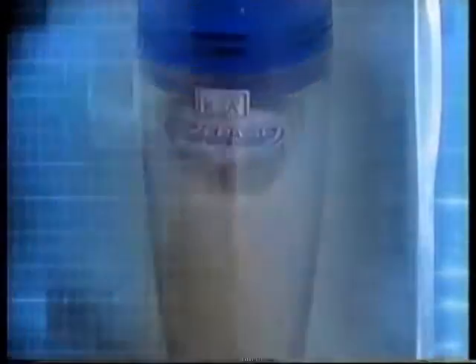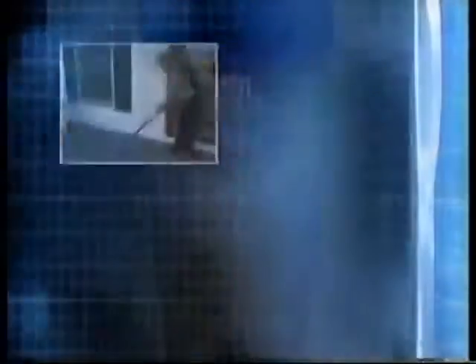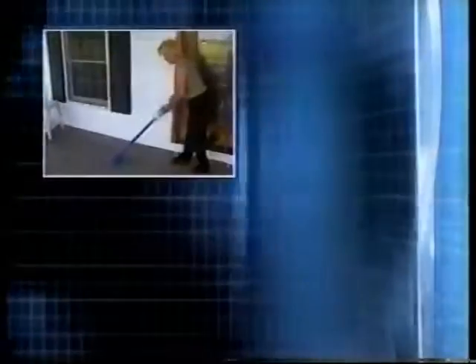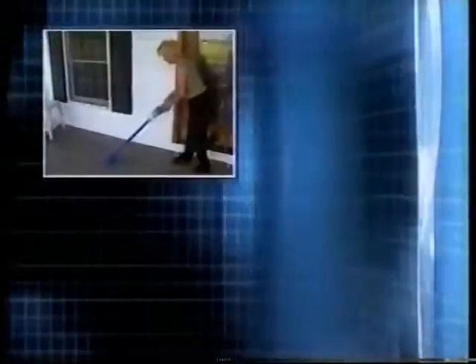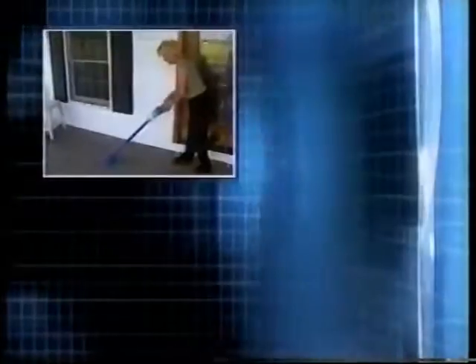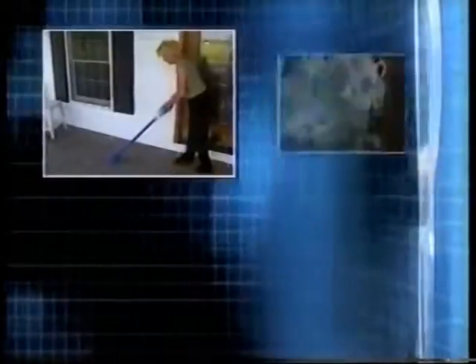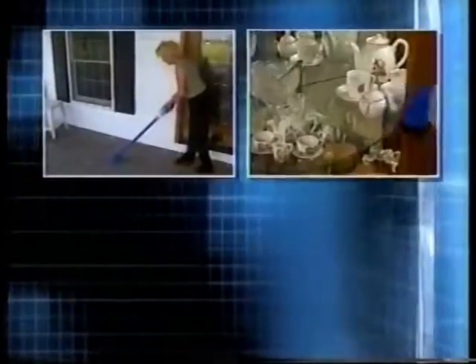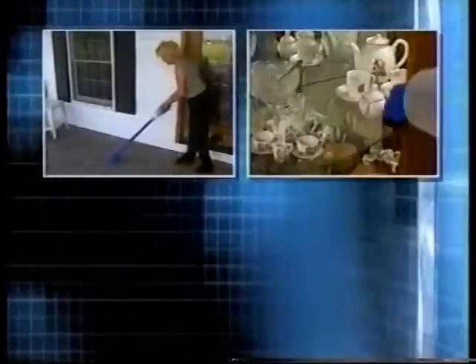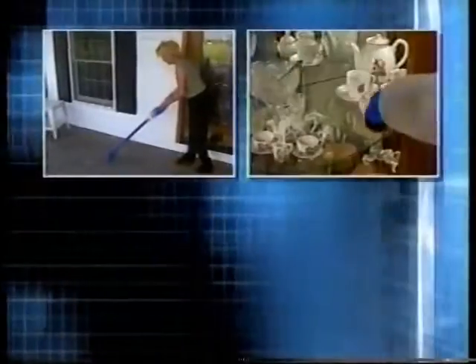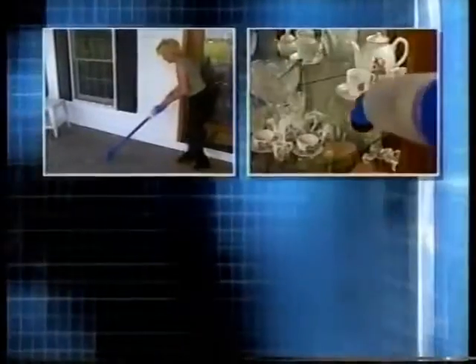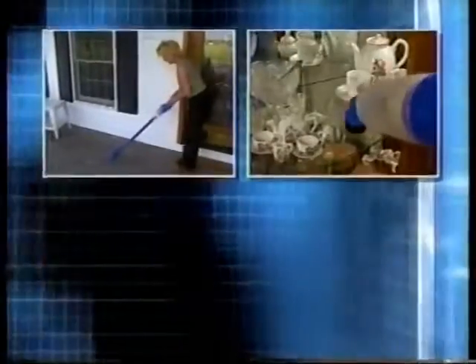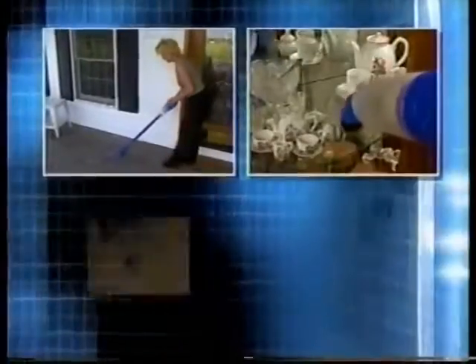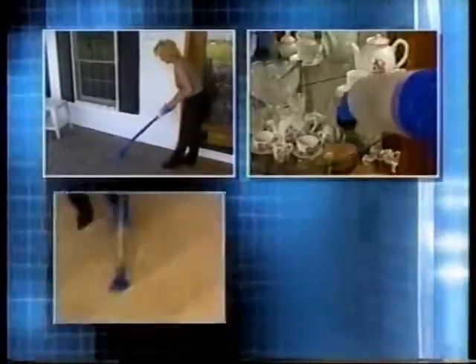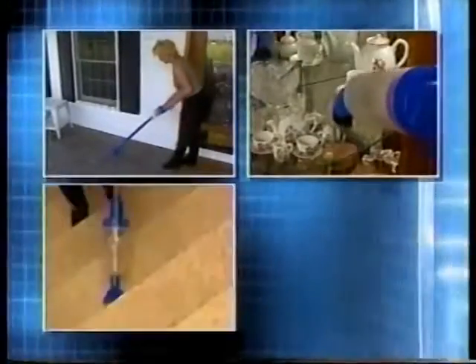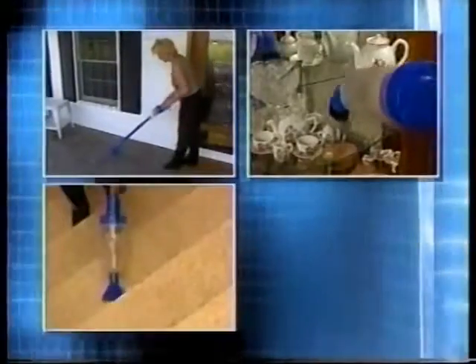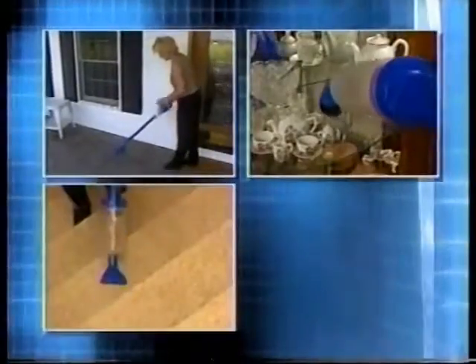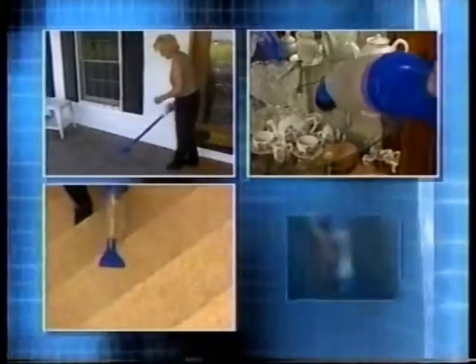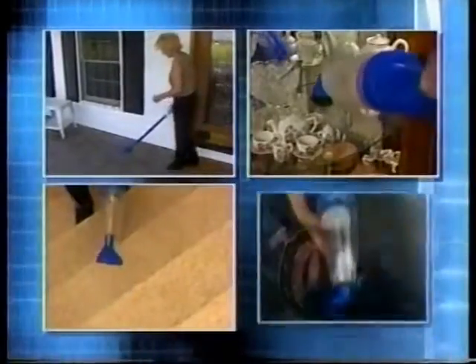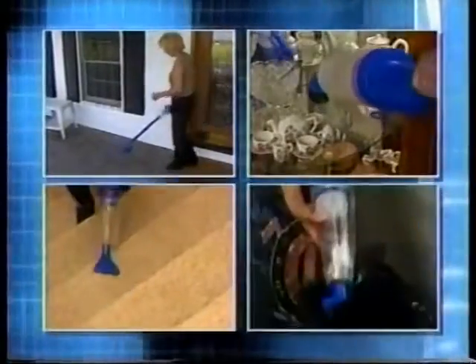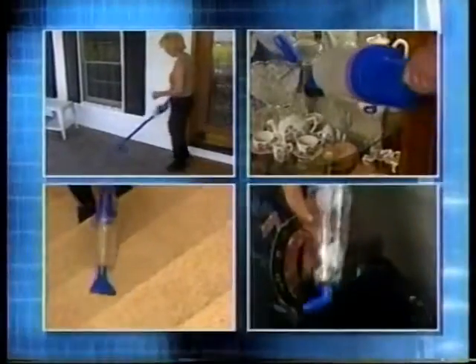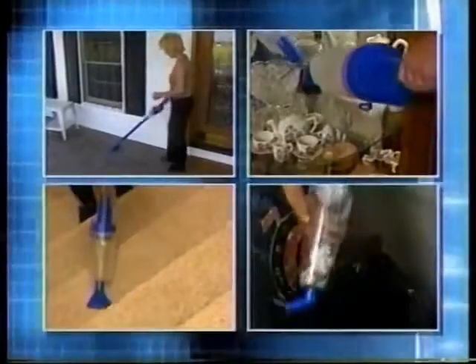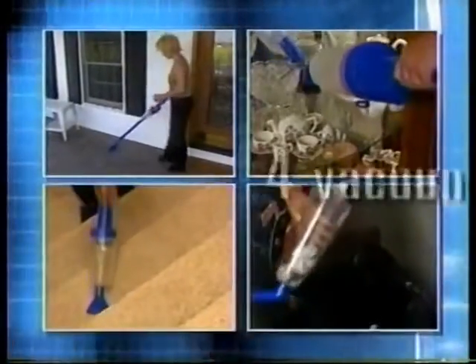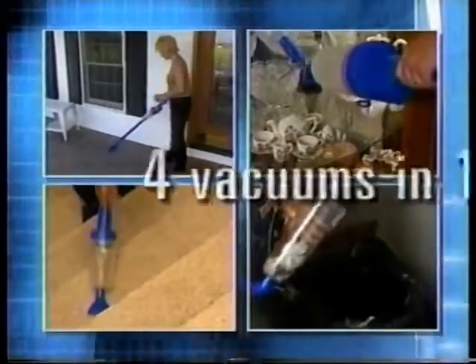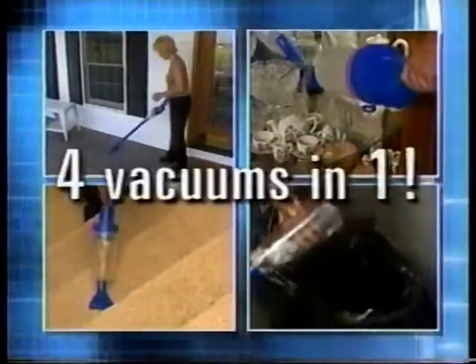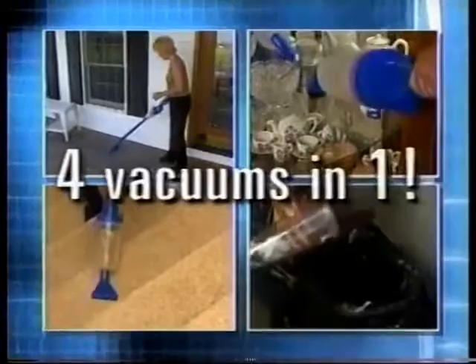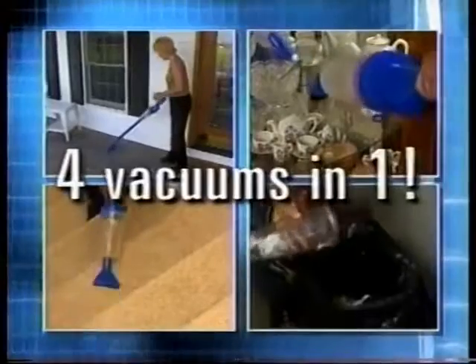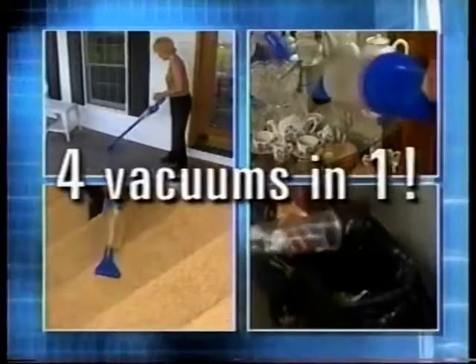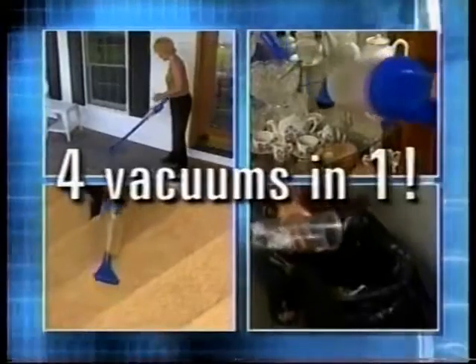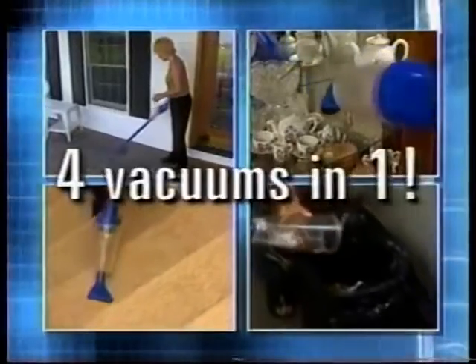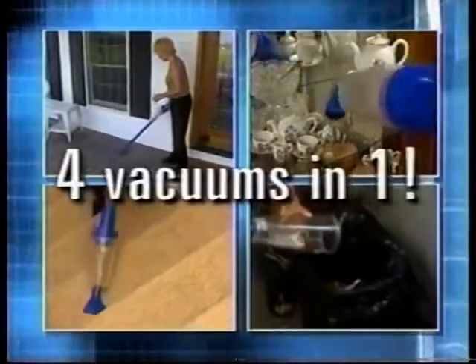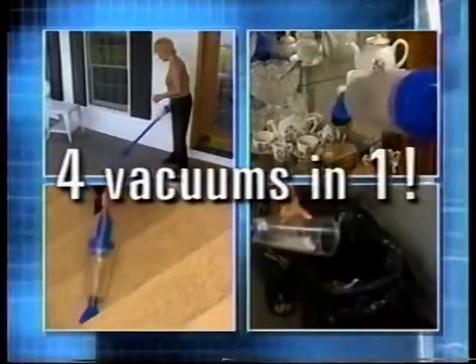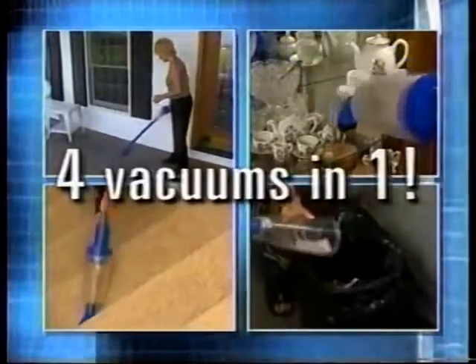It's an upright, it's a handheld, it's cordless and bagless. It's four amazing vacuums in one.